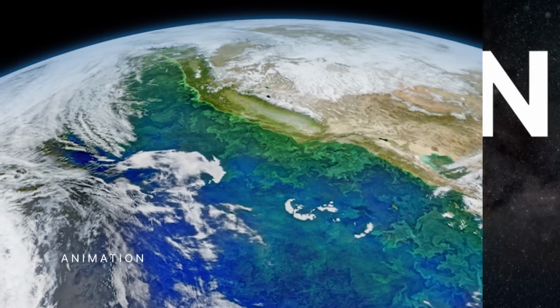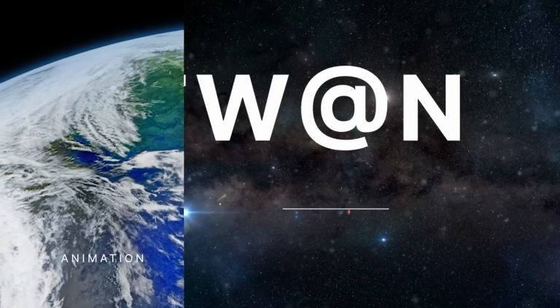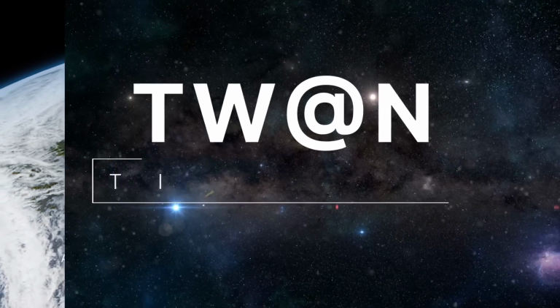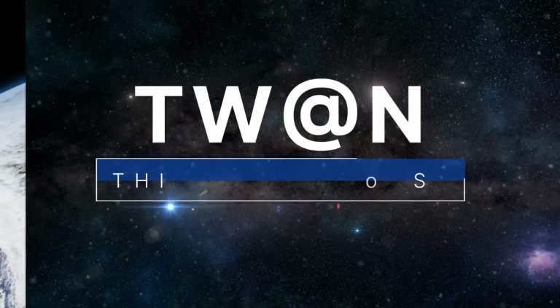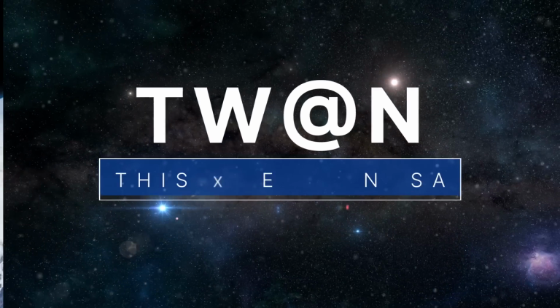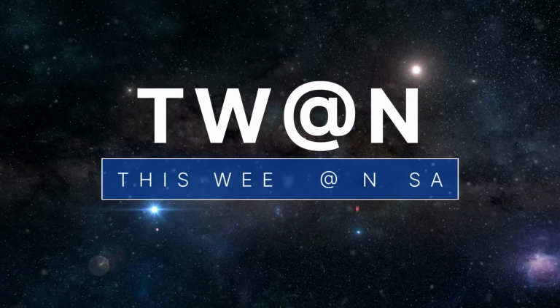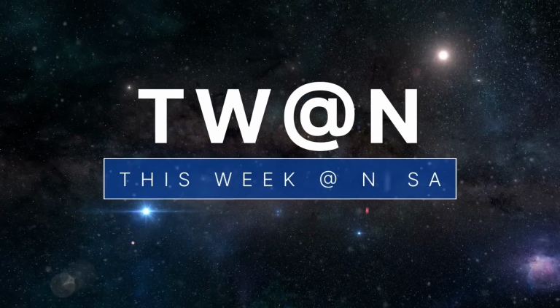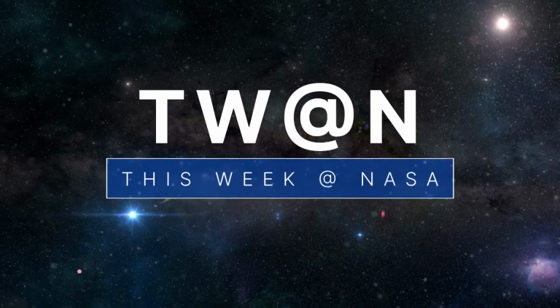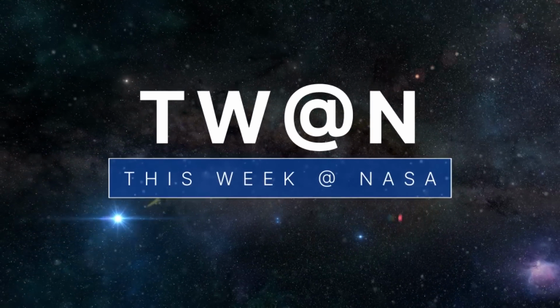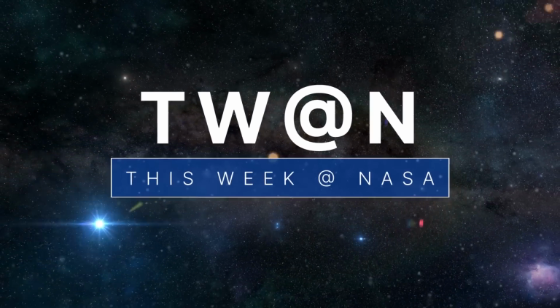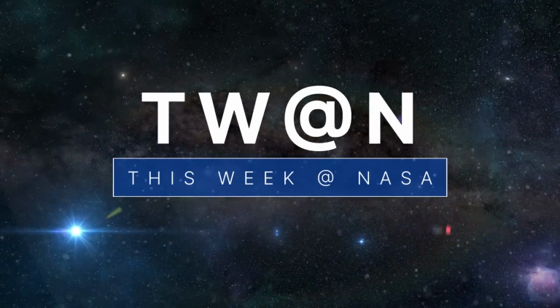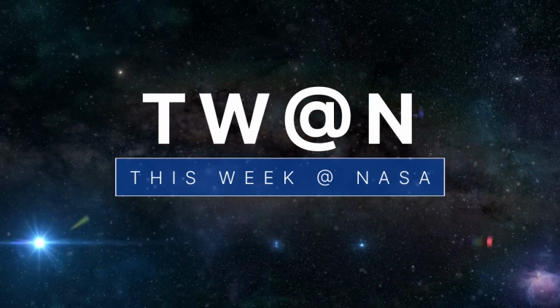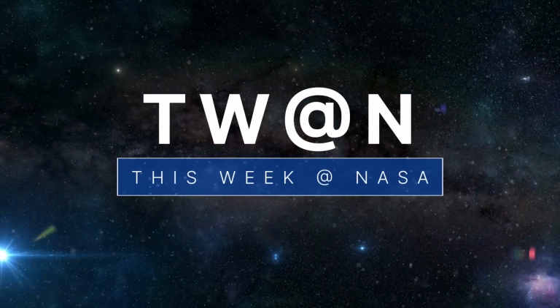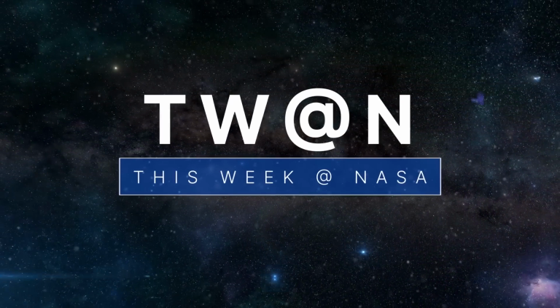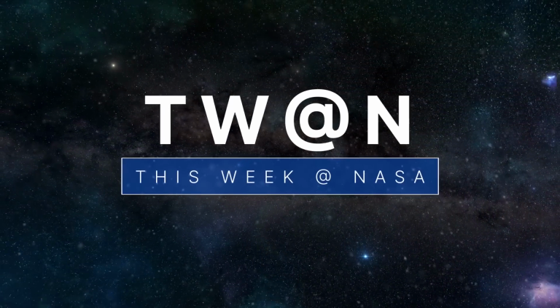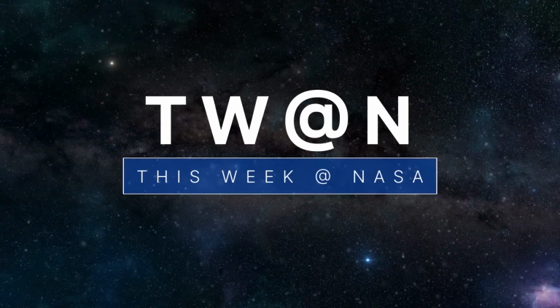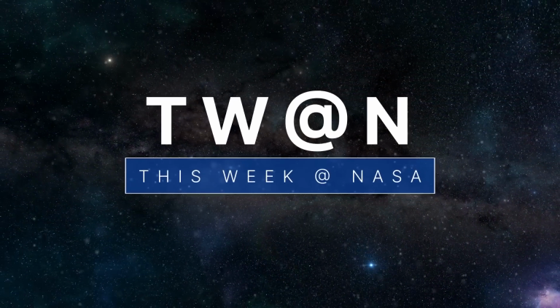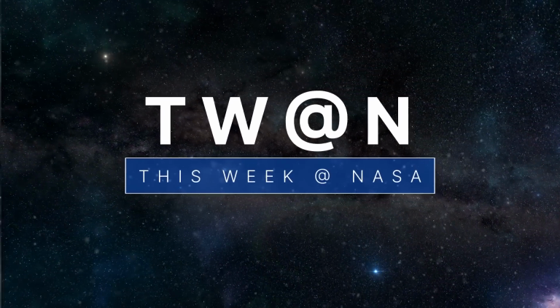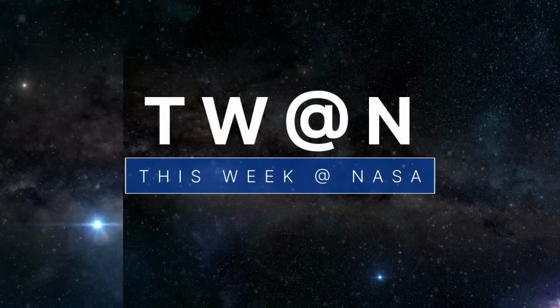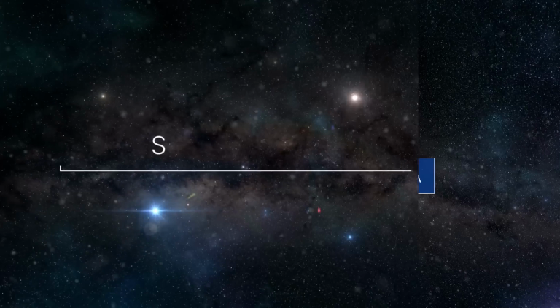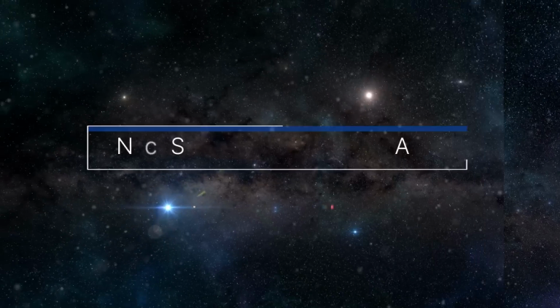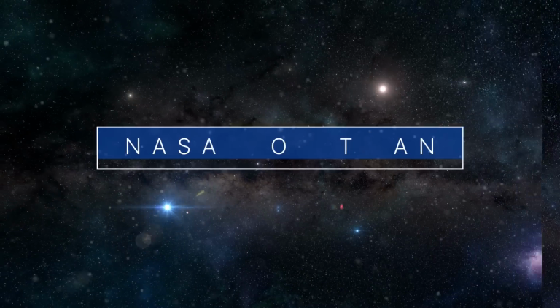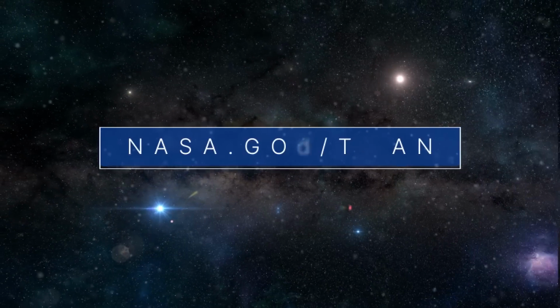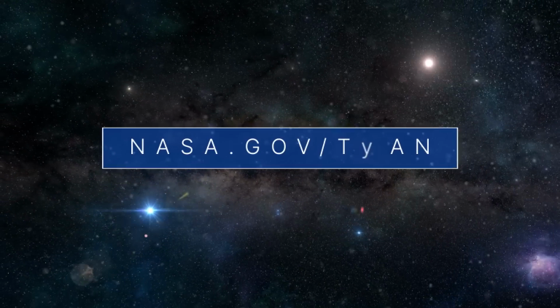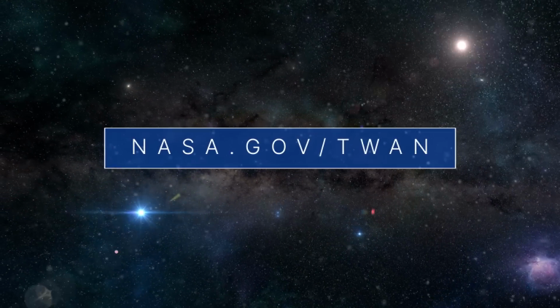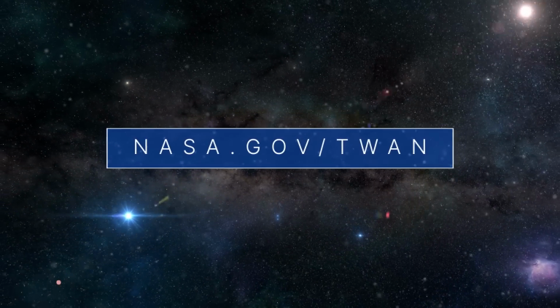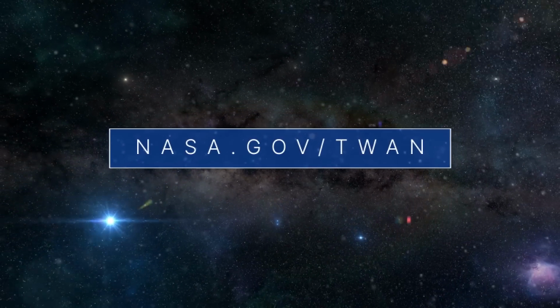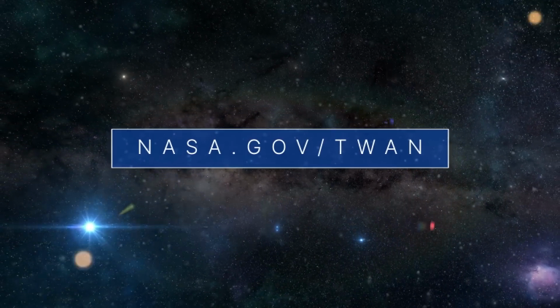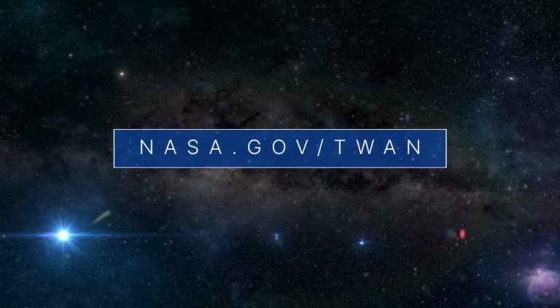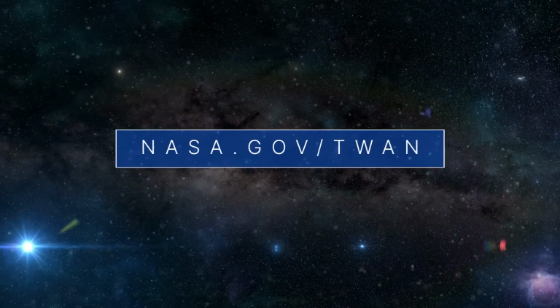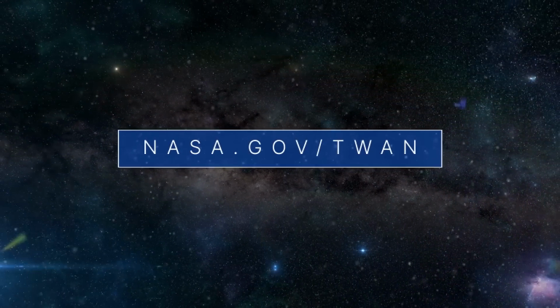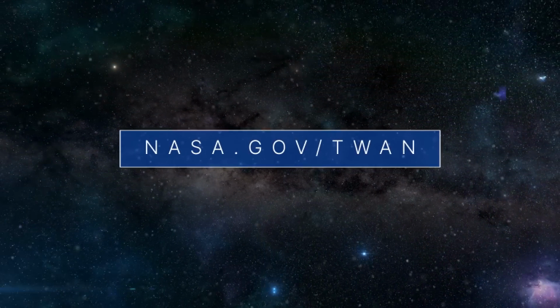That's what's up this week at NASA. For more on these and other stories, follow us on the web at nasa.gov slash twan.